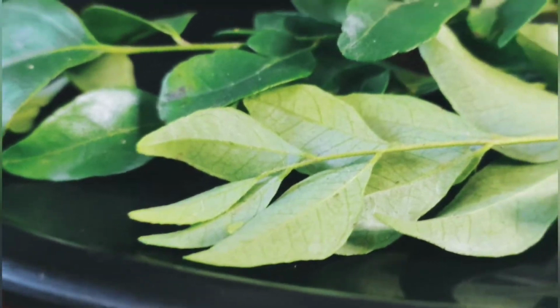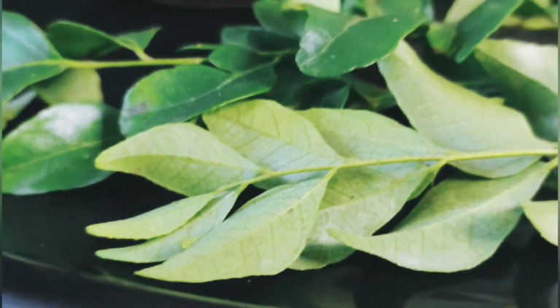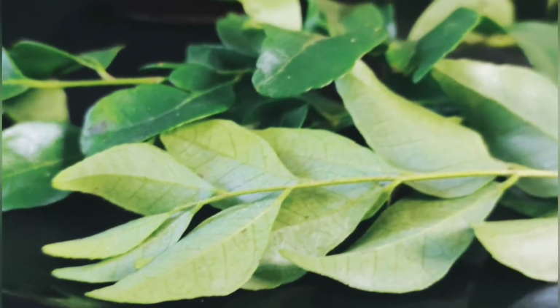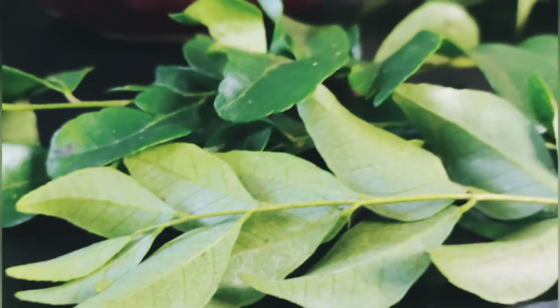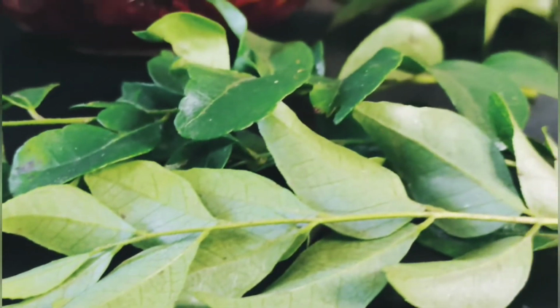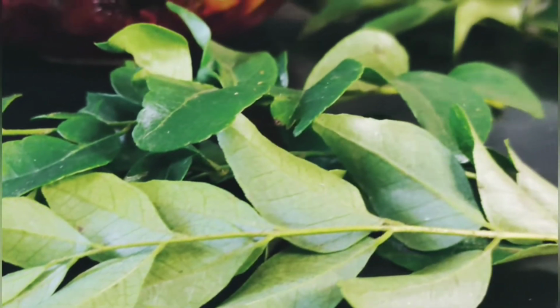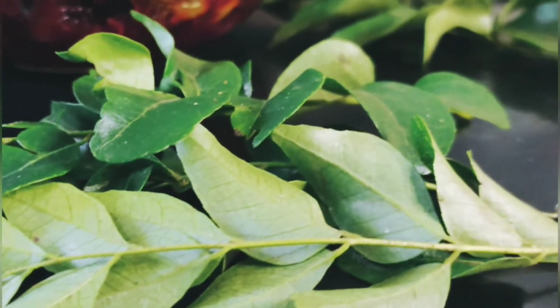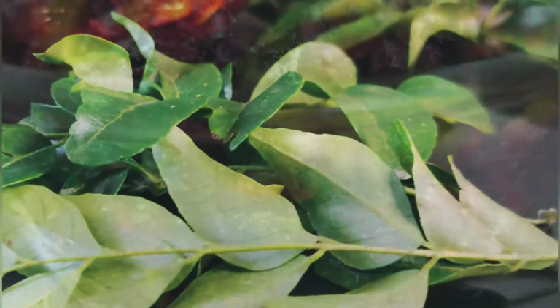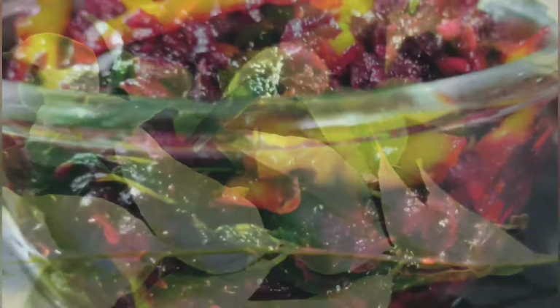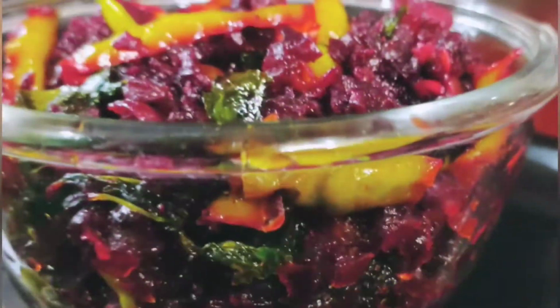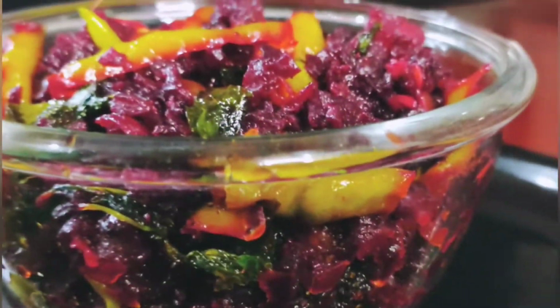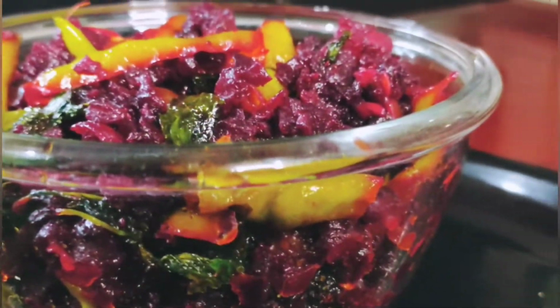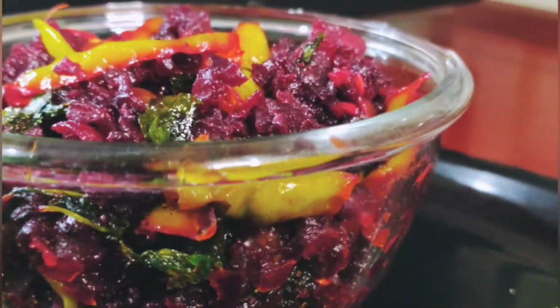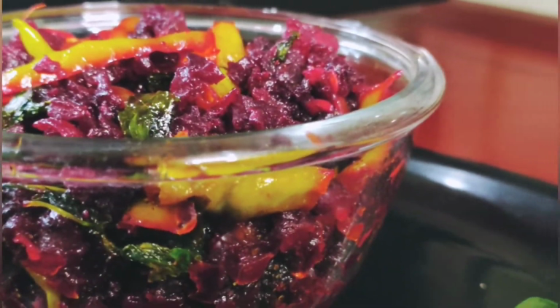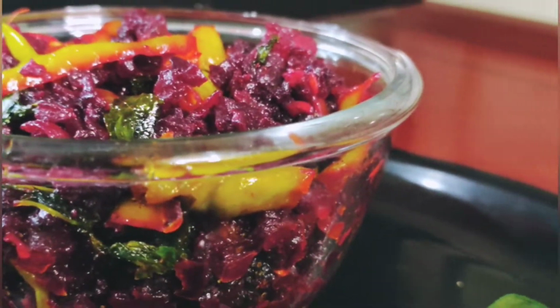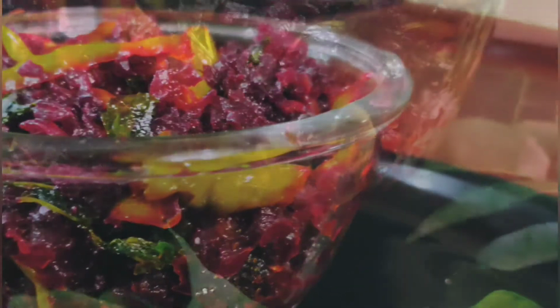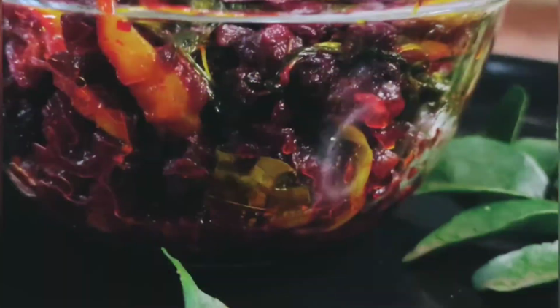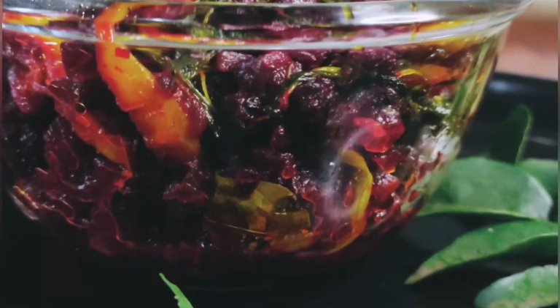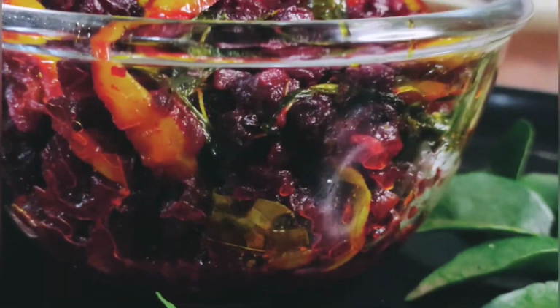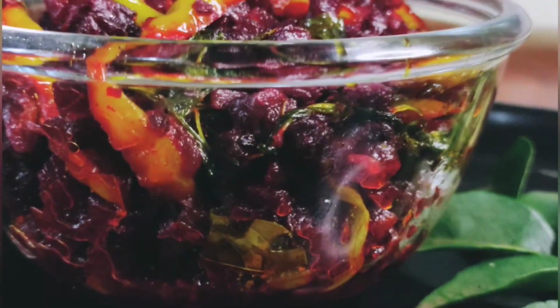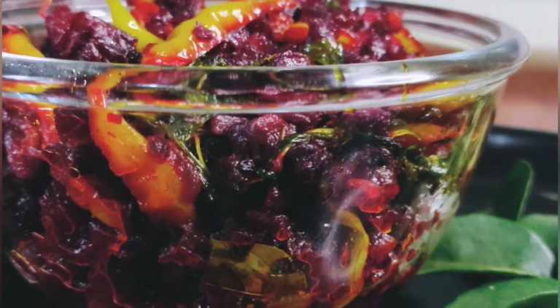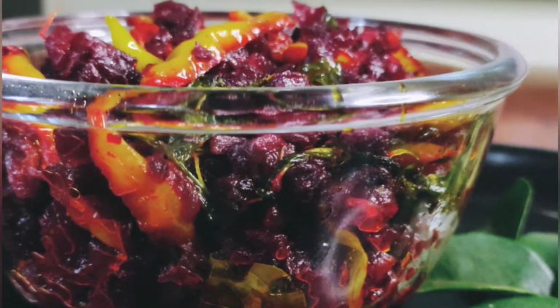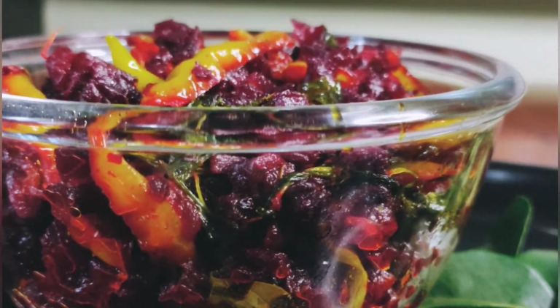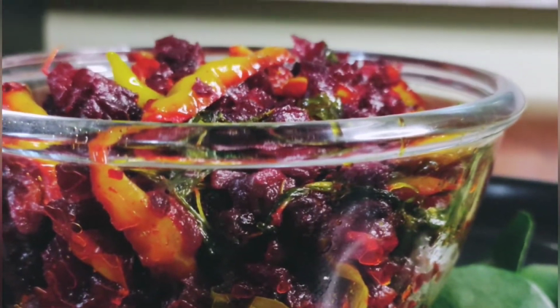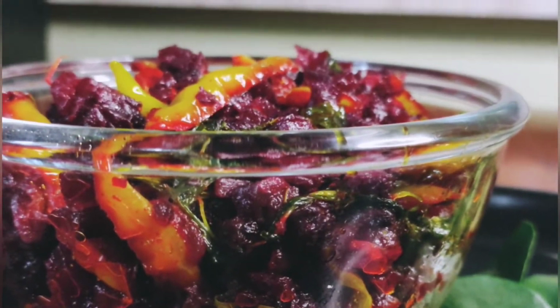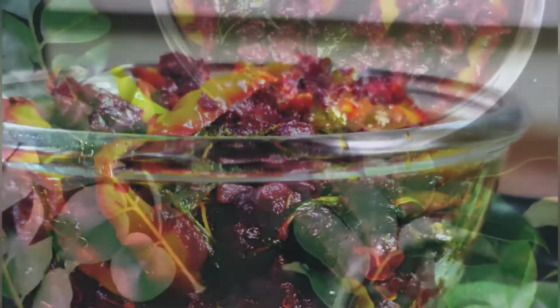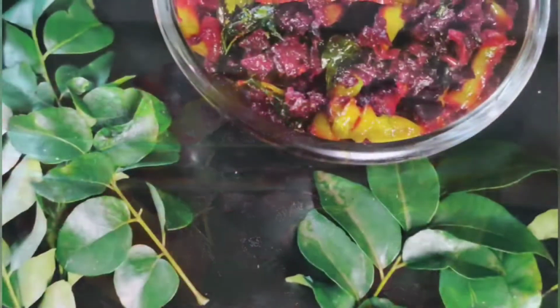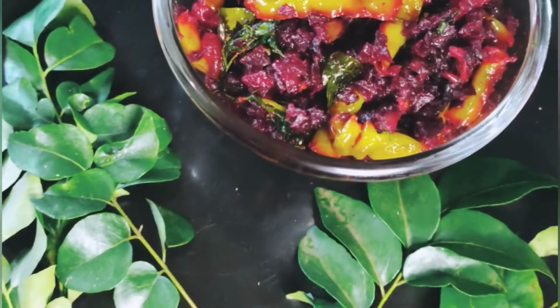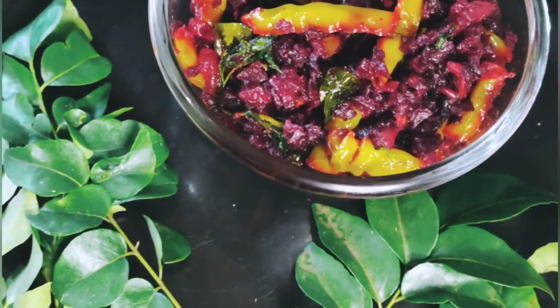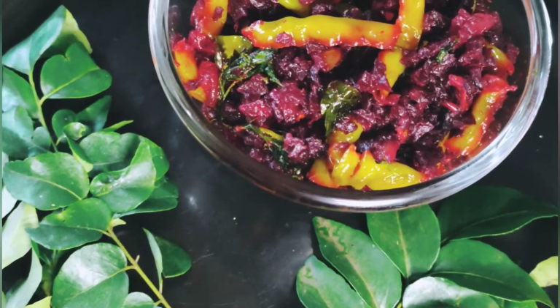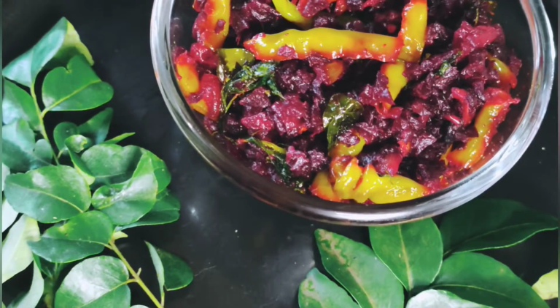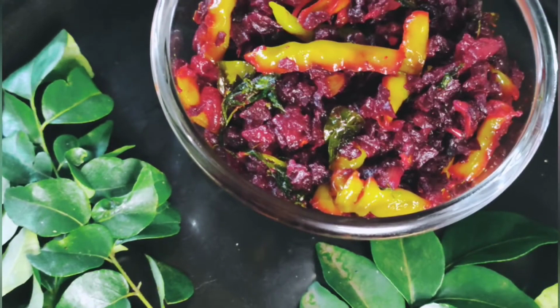Hello, welcome to Asha. Today we will cook a bit of beef and some more spicy stuff.